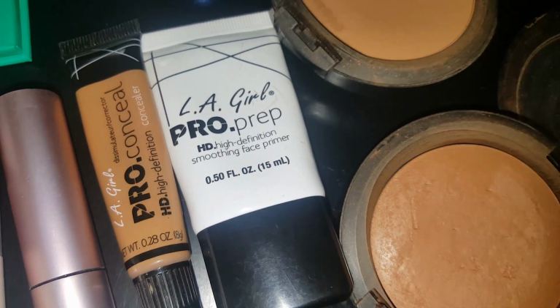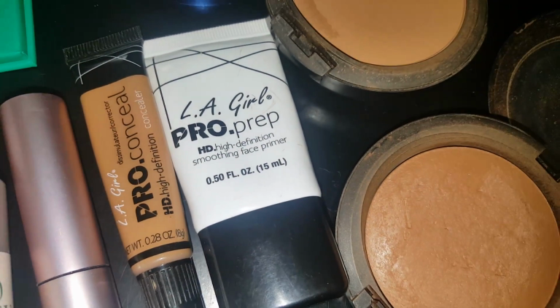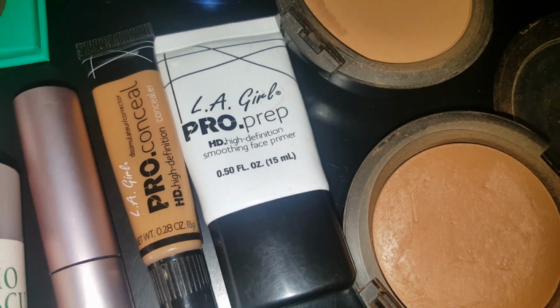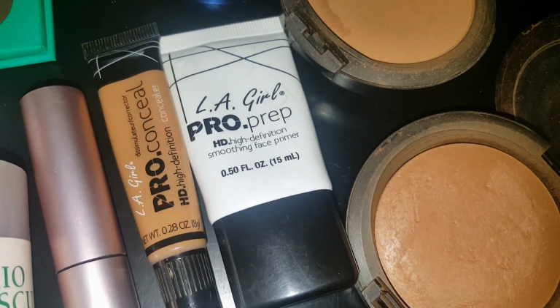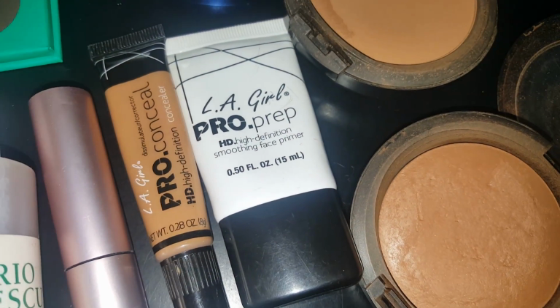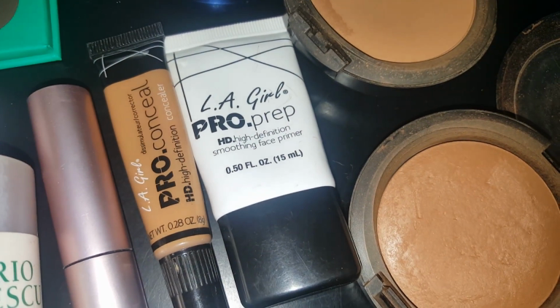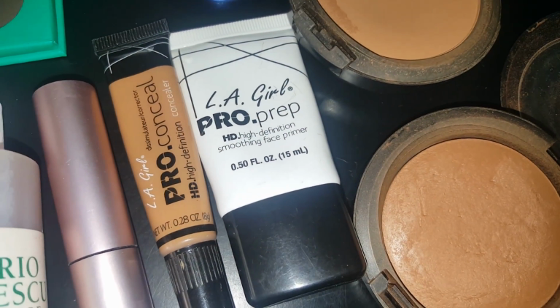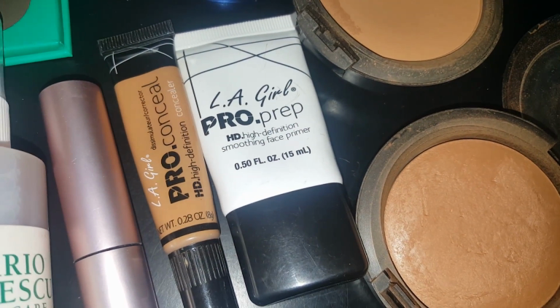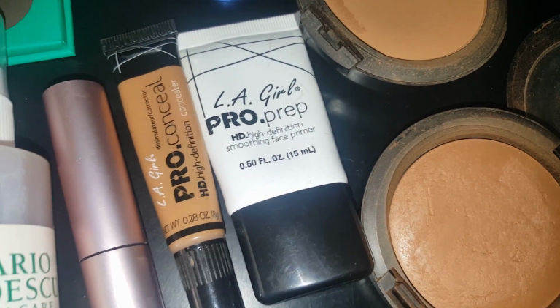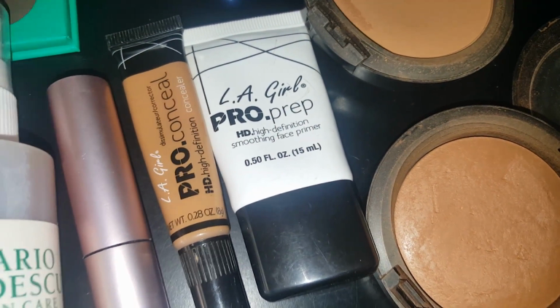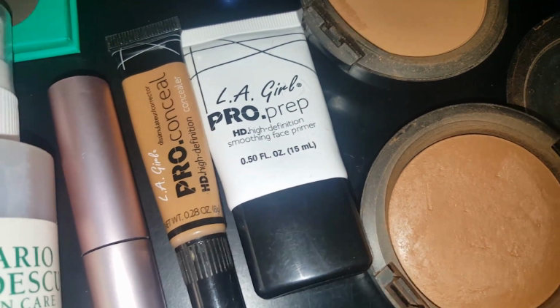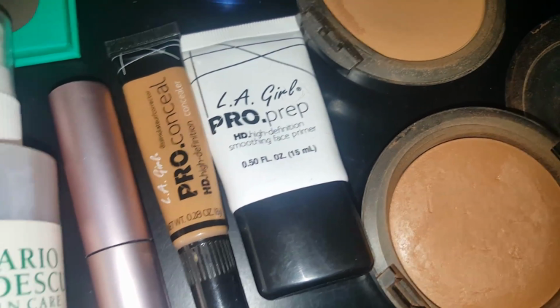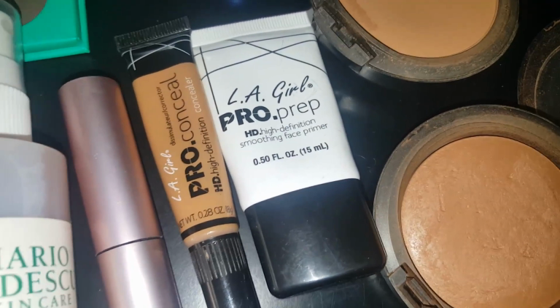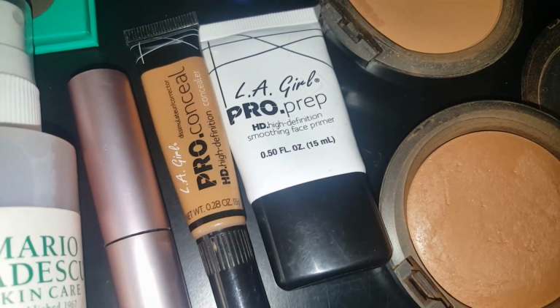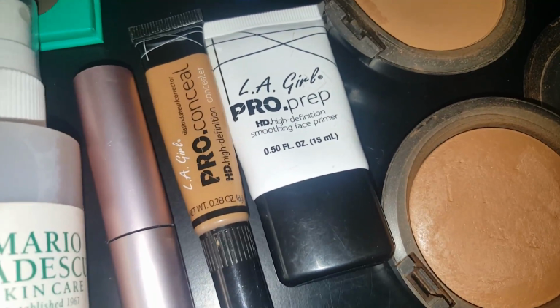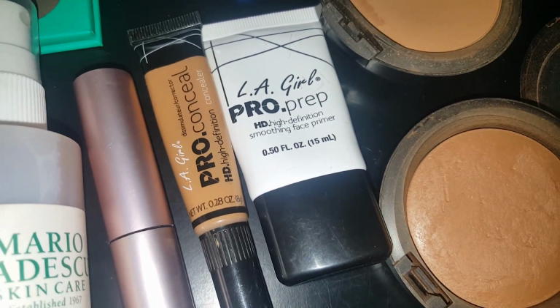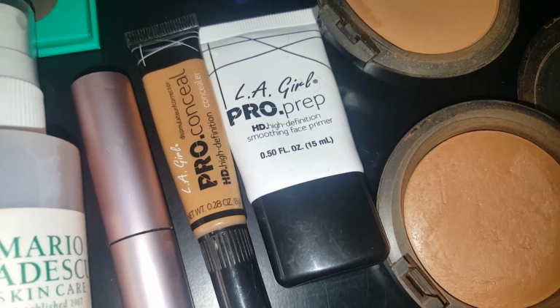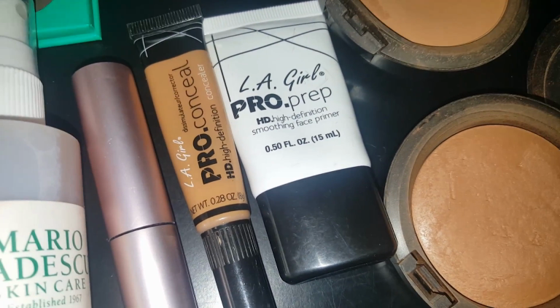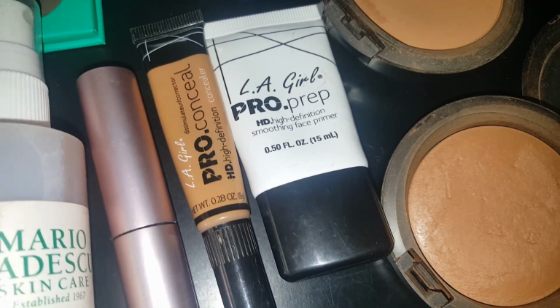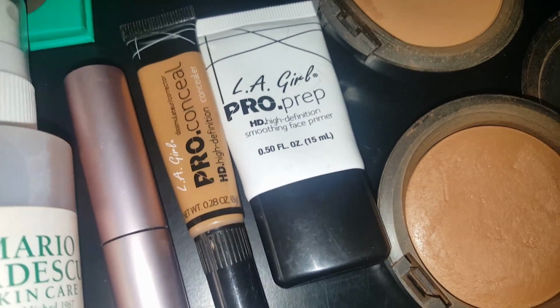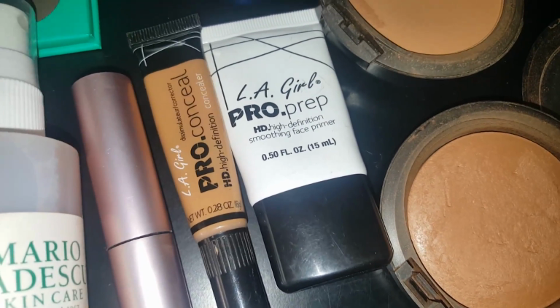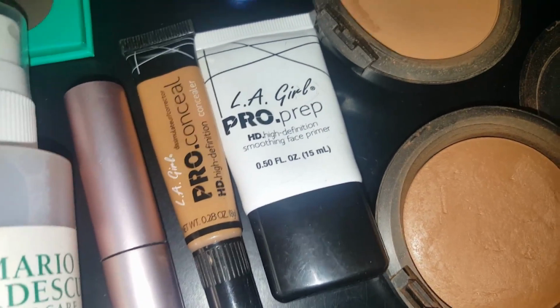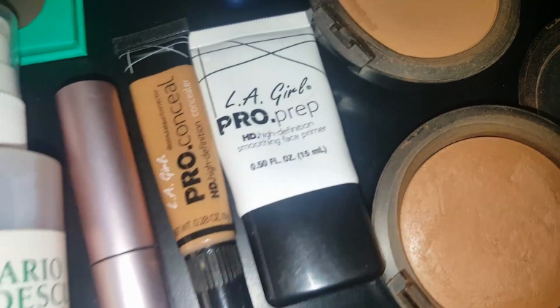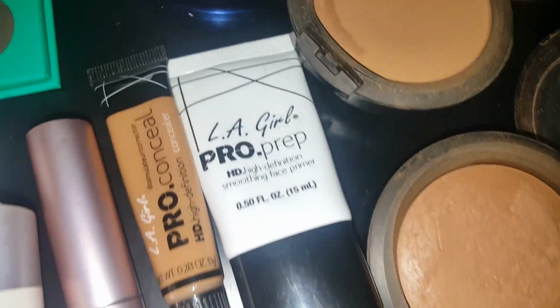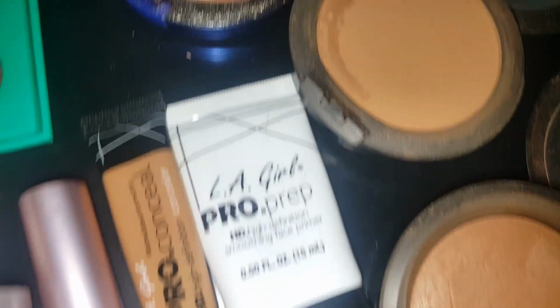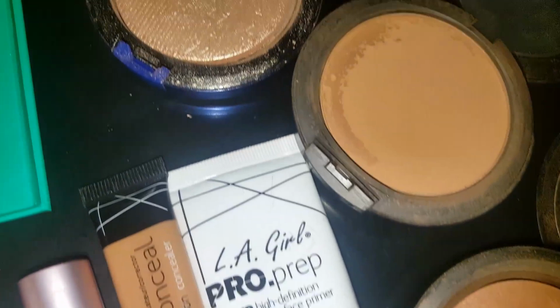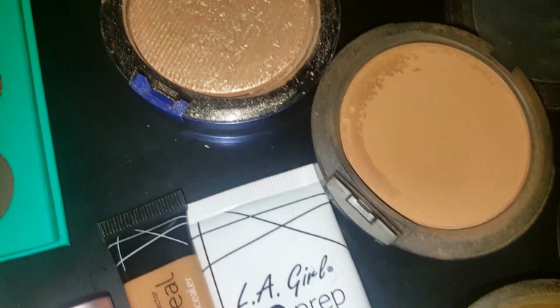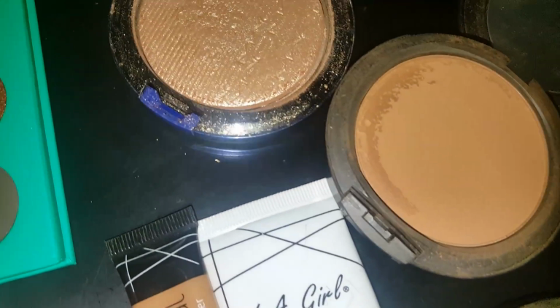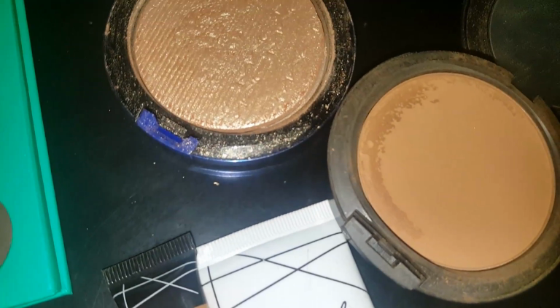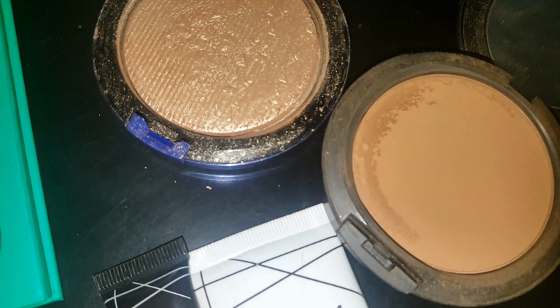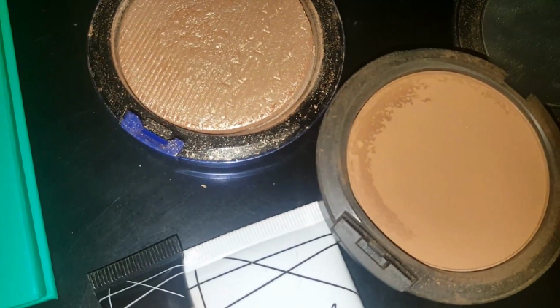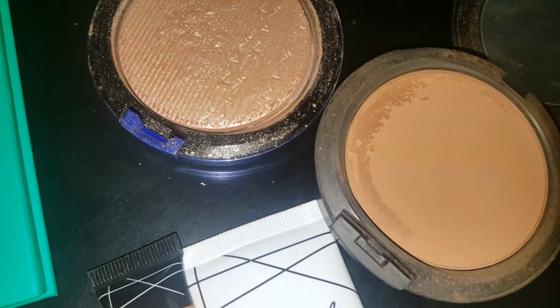Fawn by L.A. Girl Pro Conceal. Okay, let me slow down.